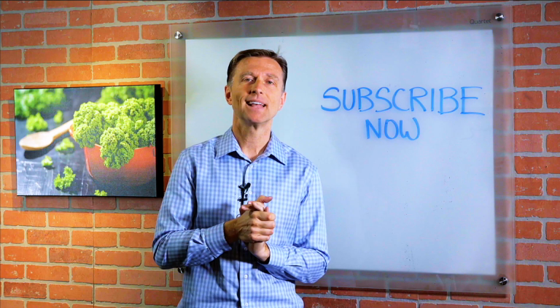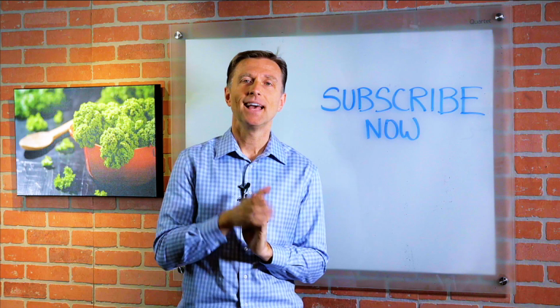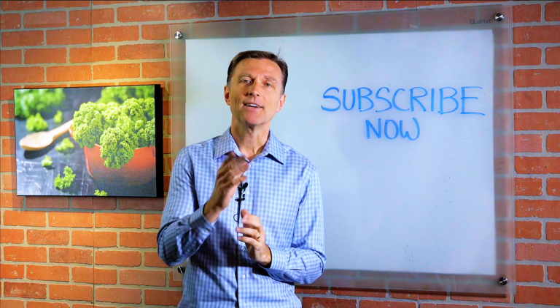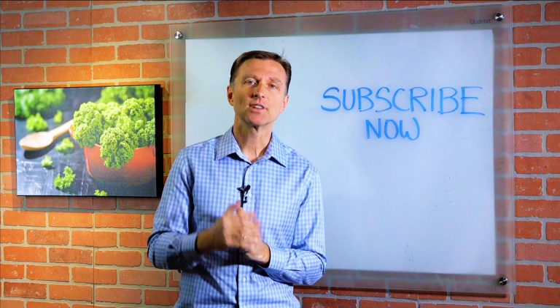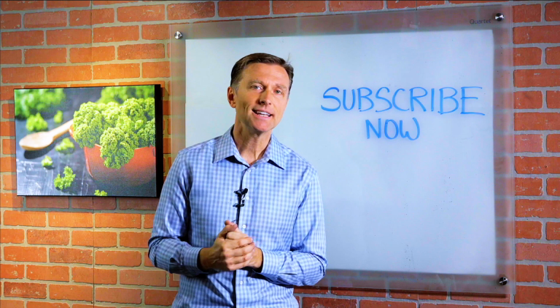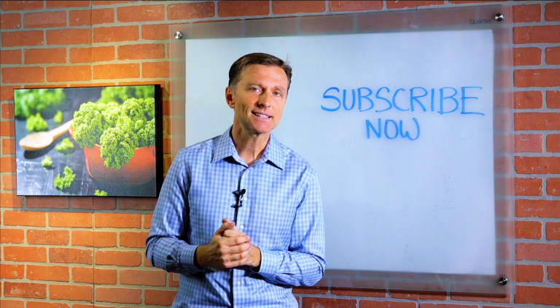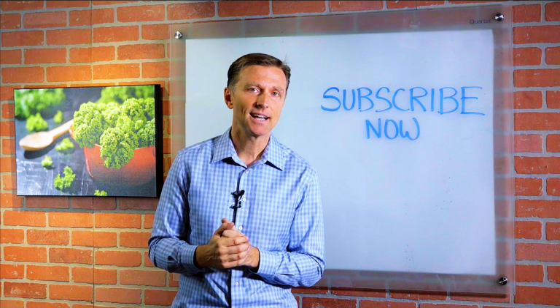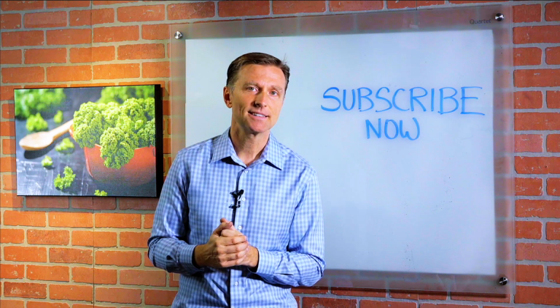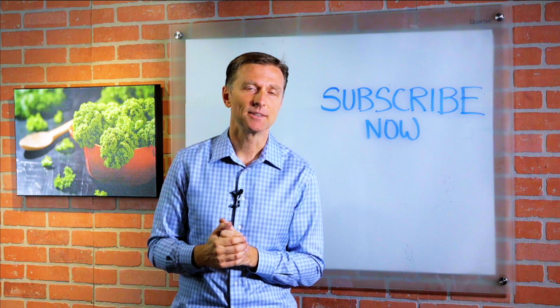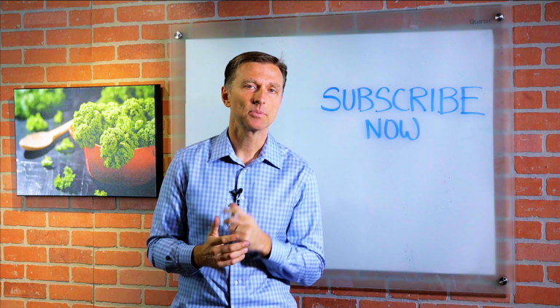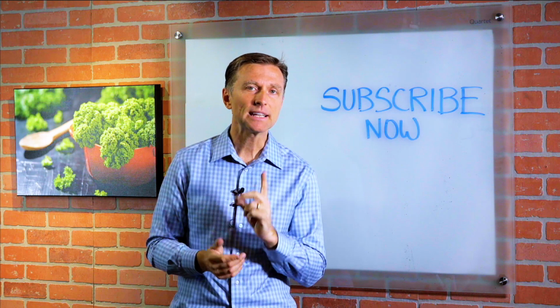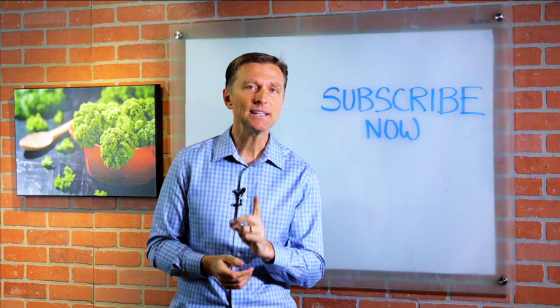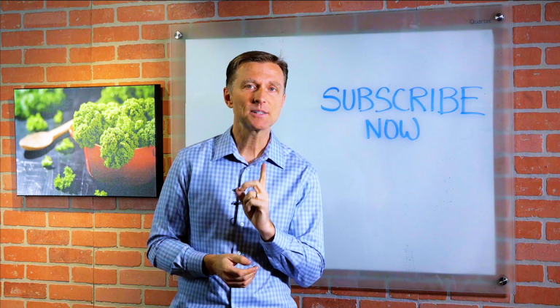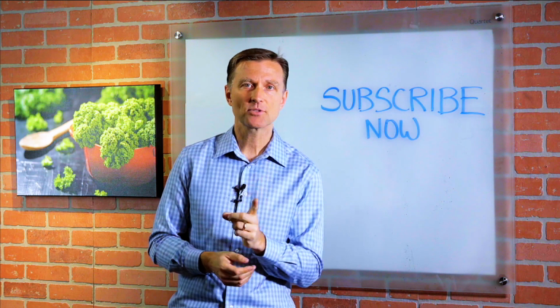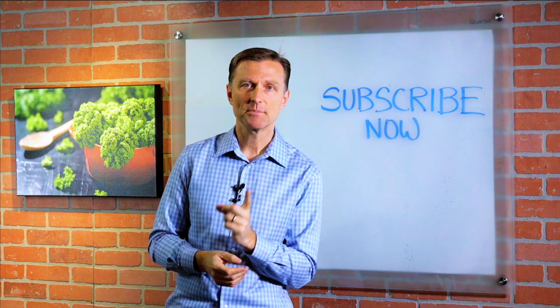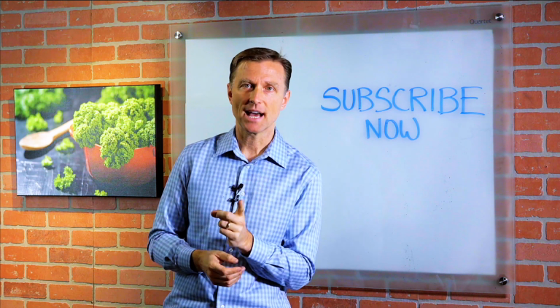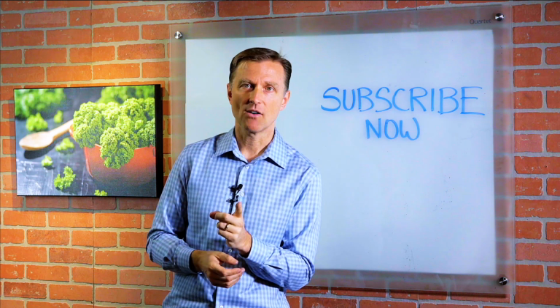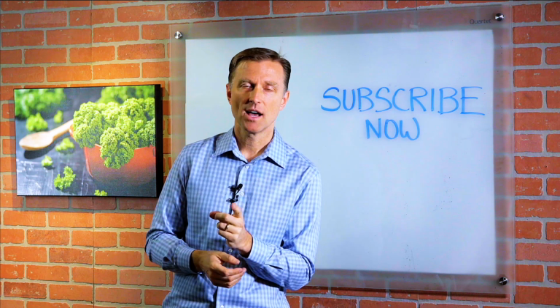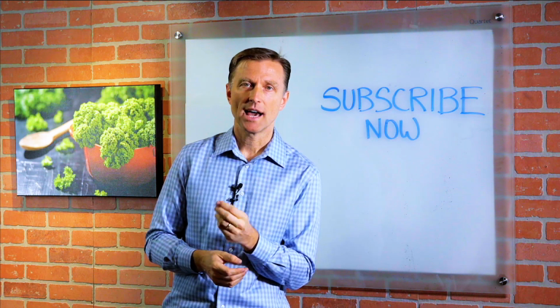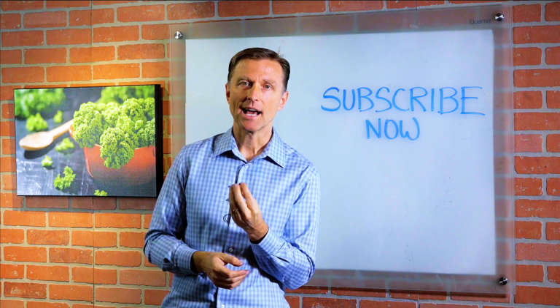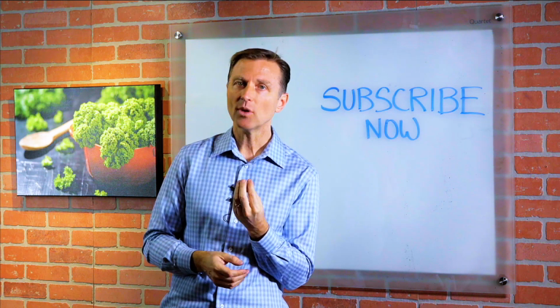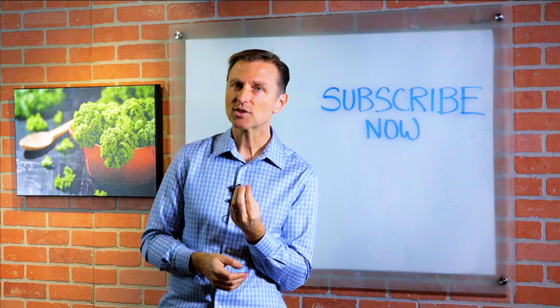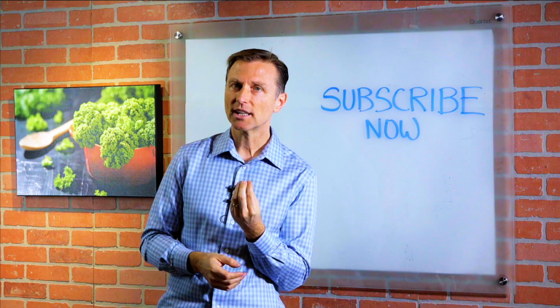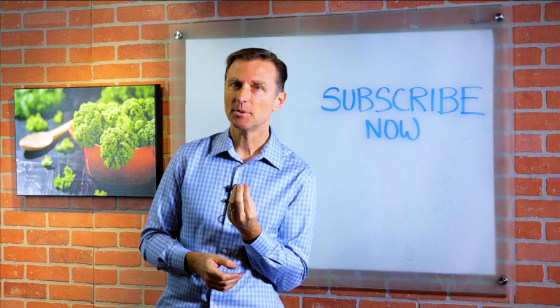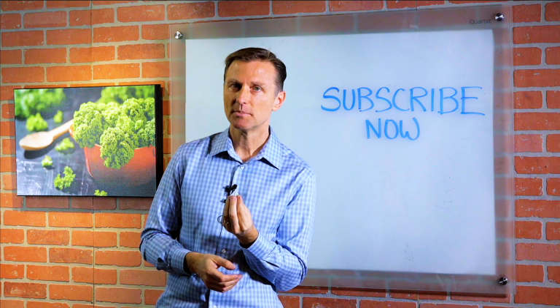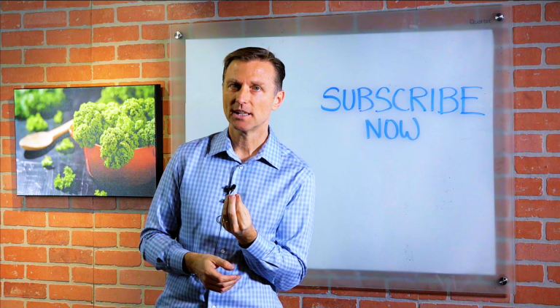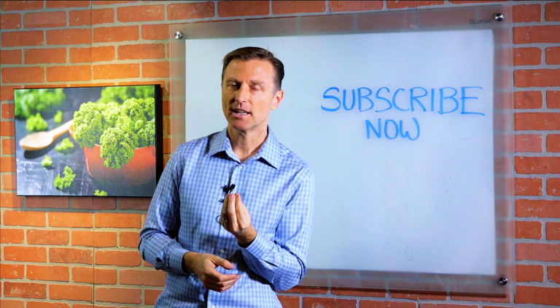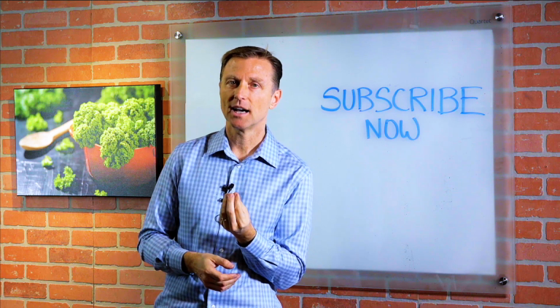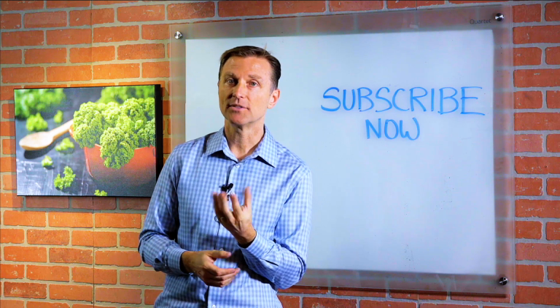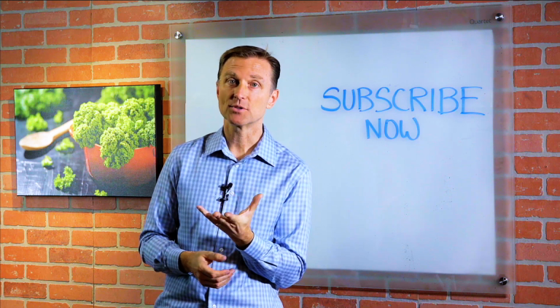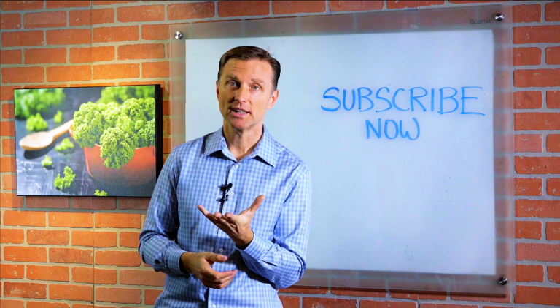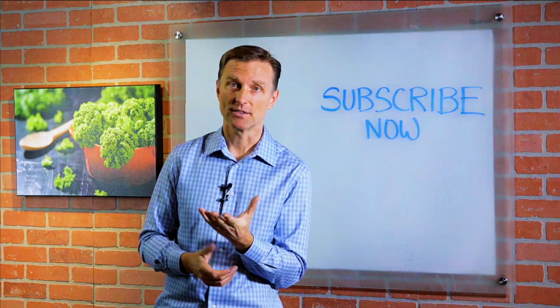Hey, if you're liking this content, please subscribe now, and I will actually keep you updated on future videos.